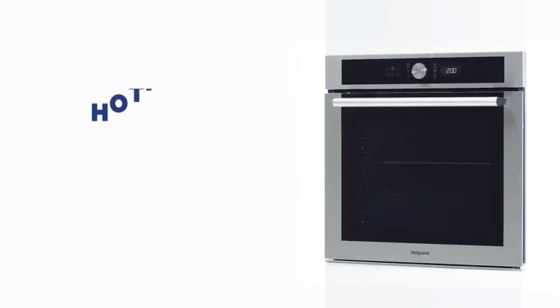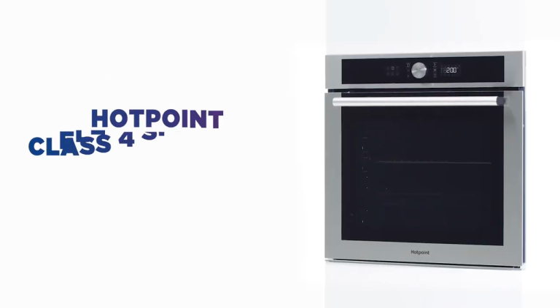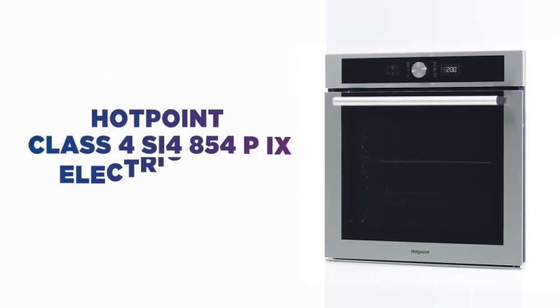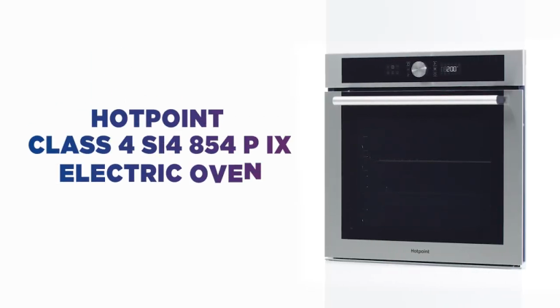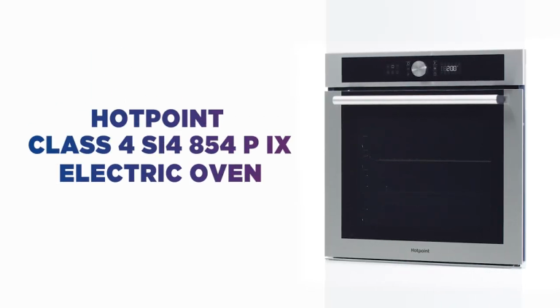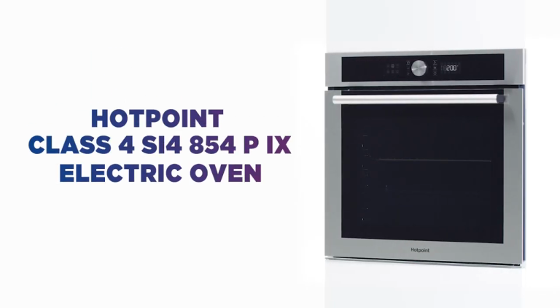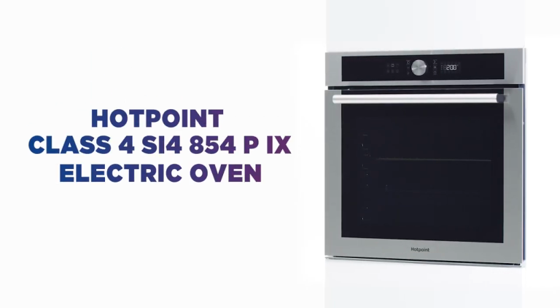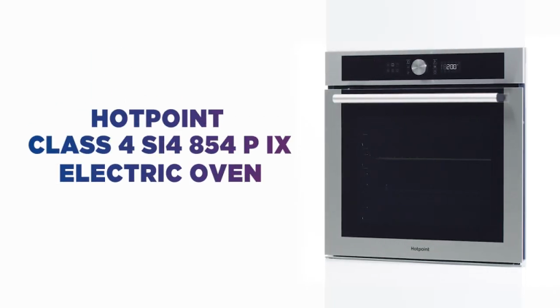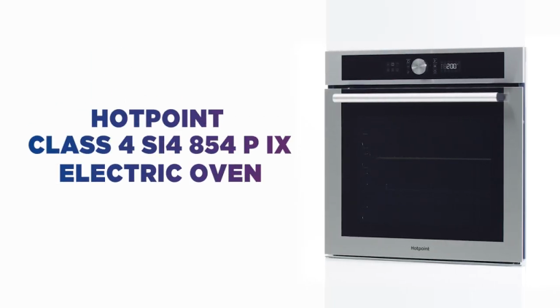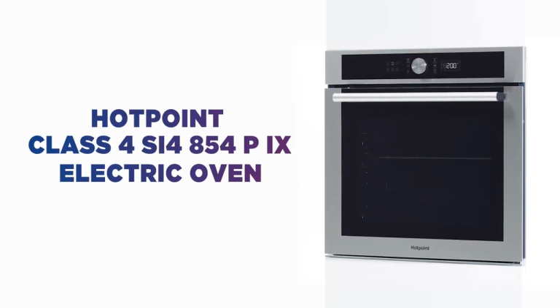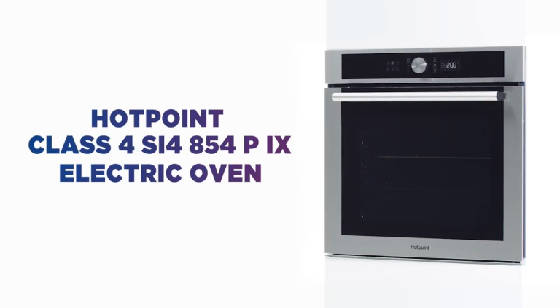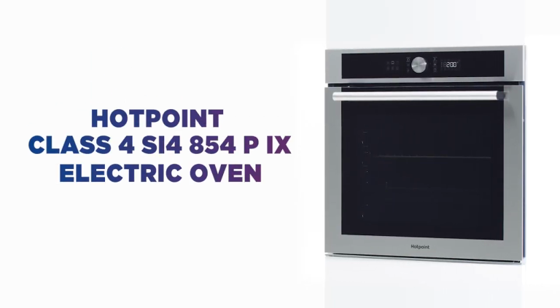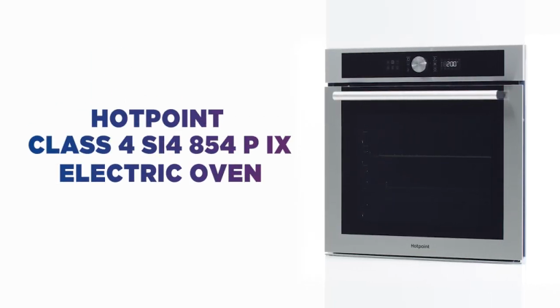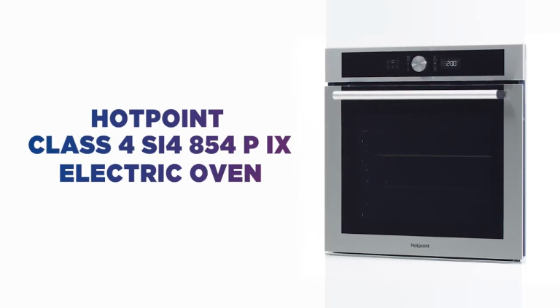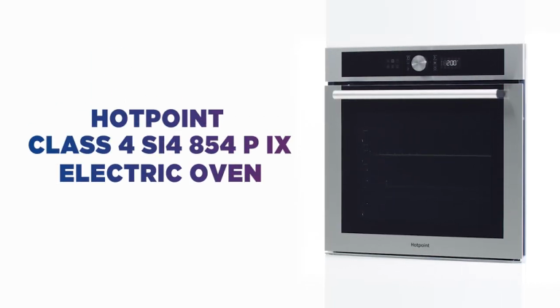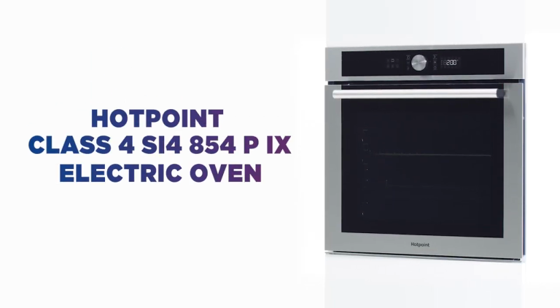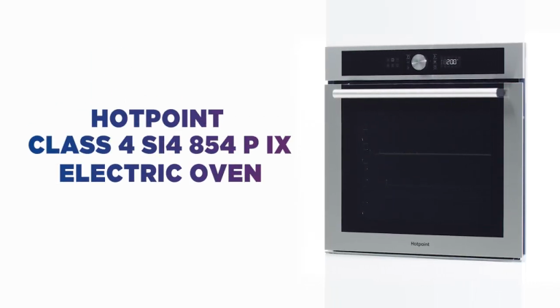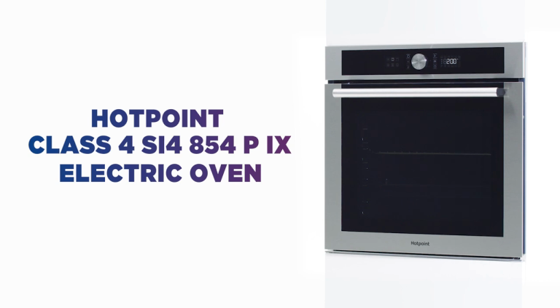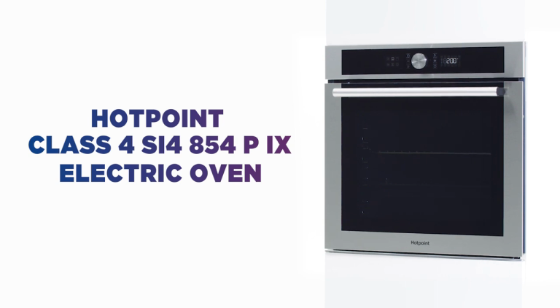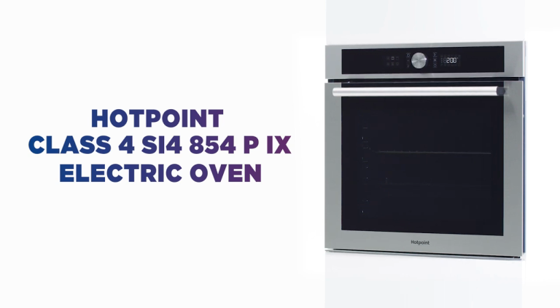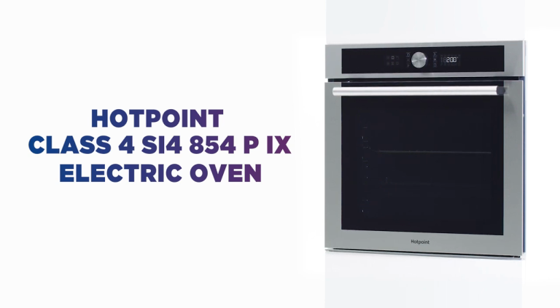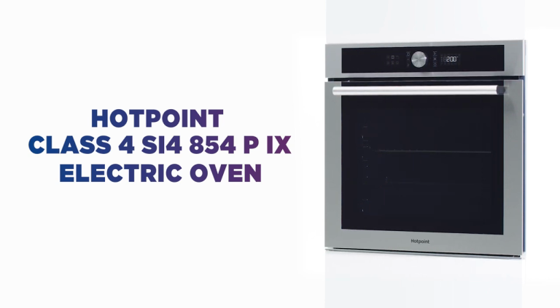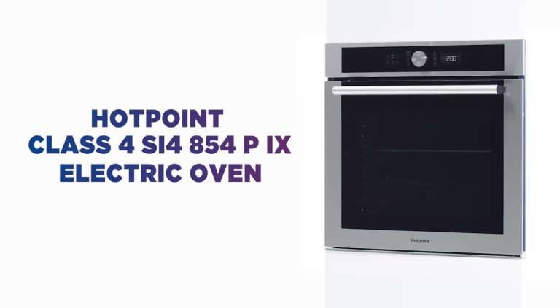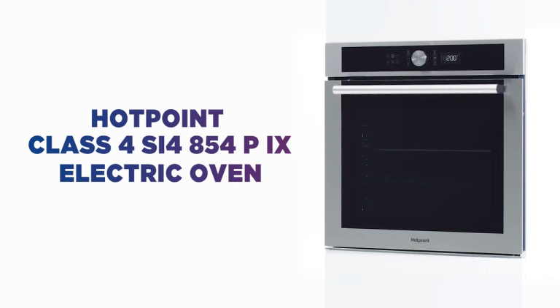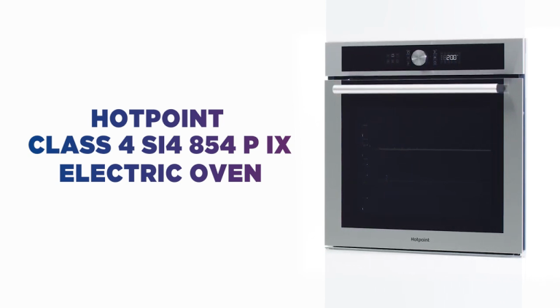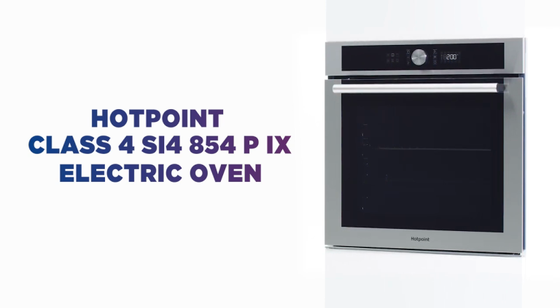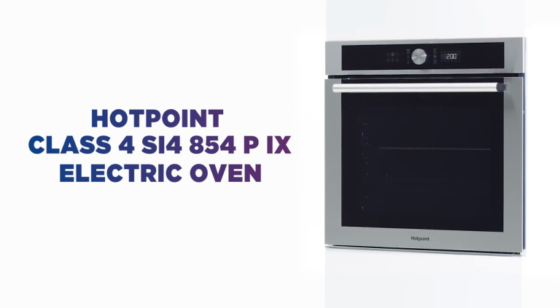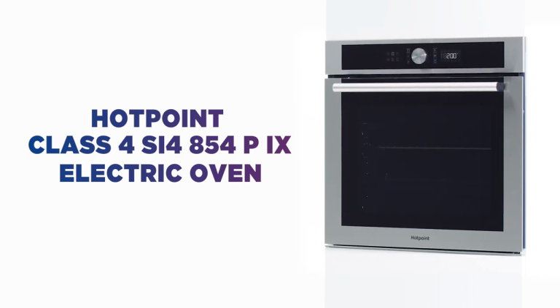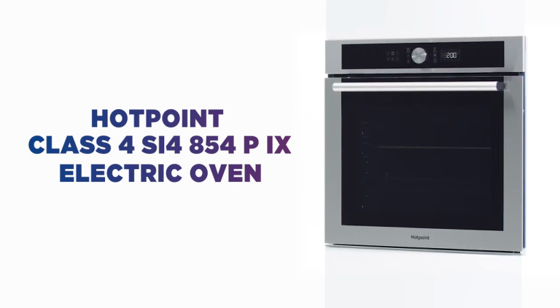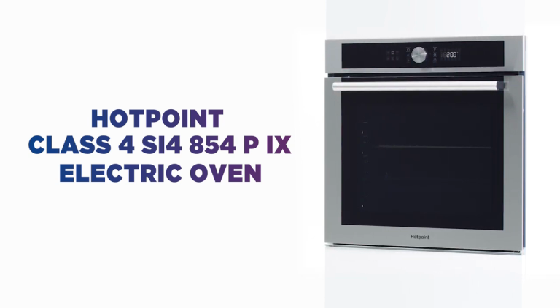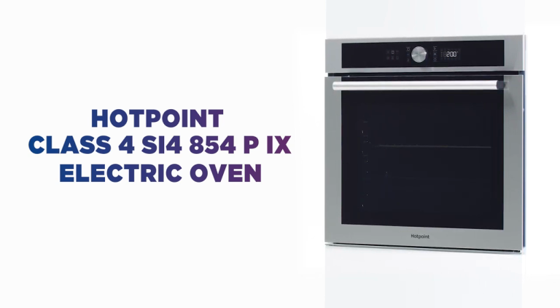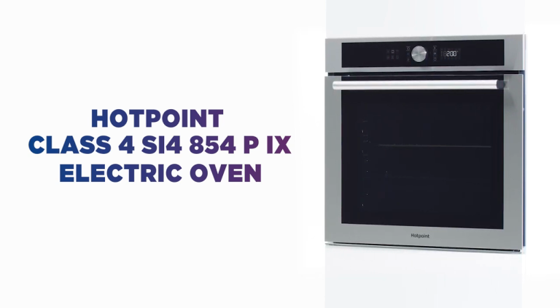Hotpoint are taking some of the stress away from dinner time with this electric oven, so you can cook with ease.